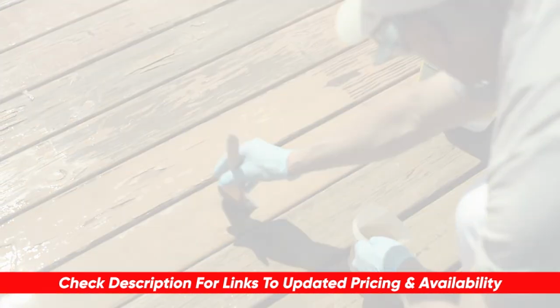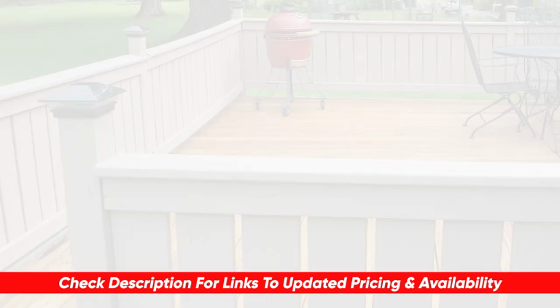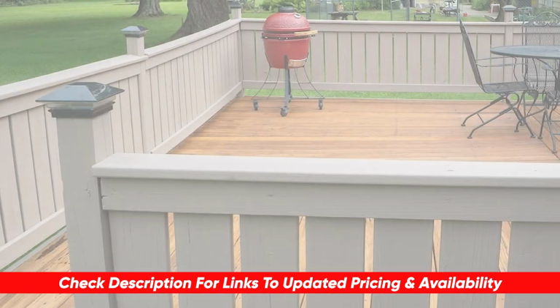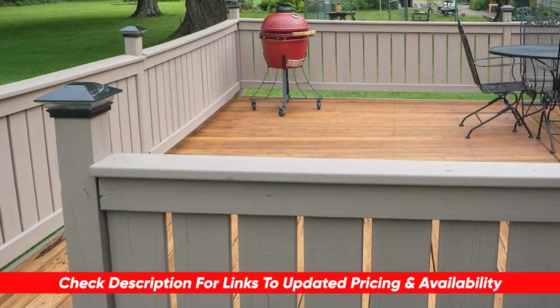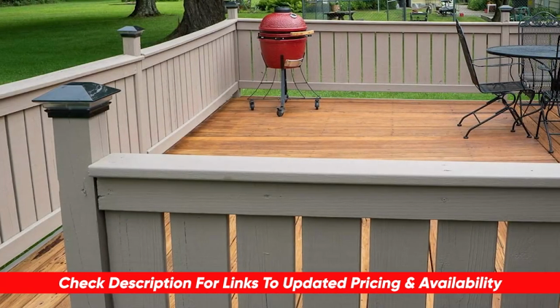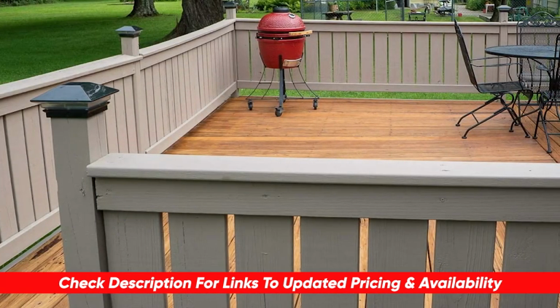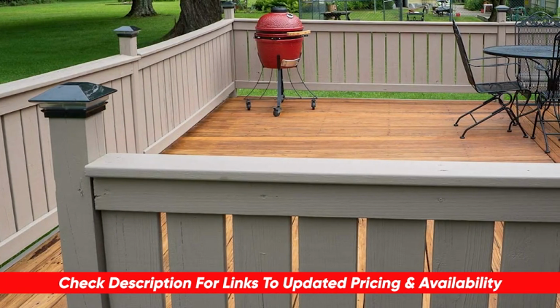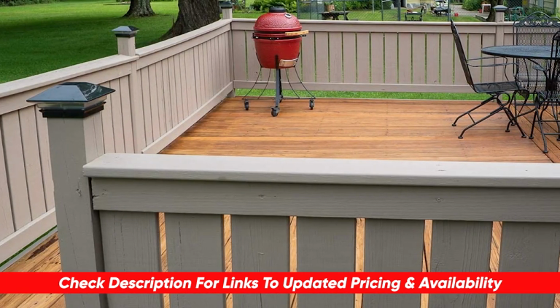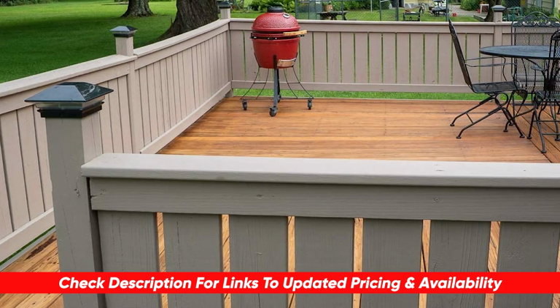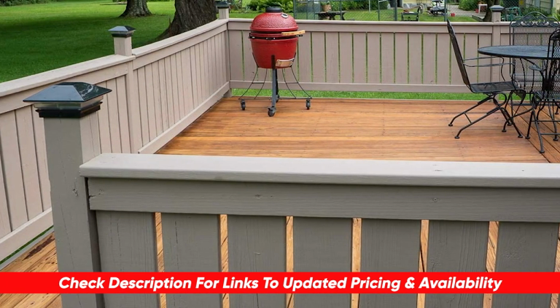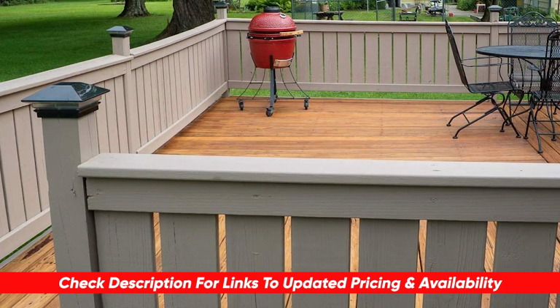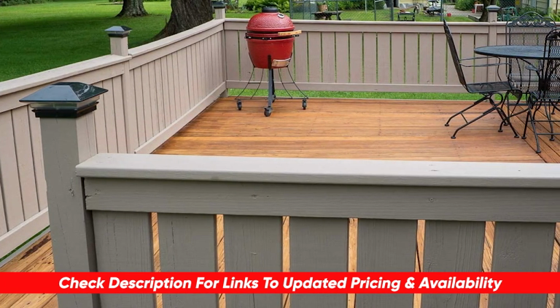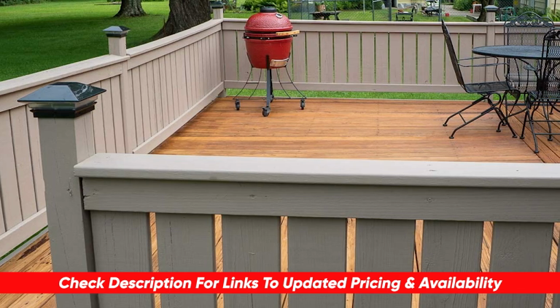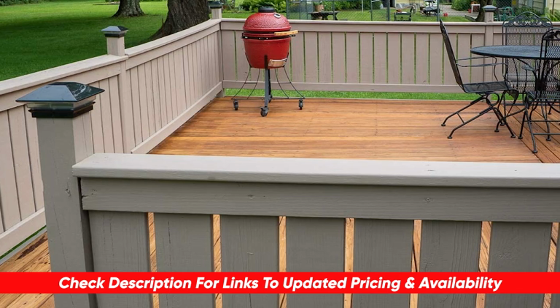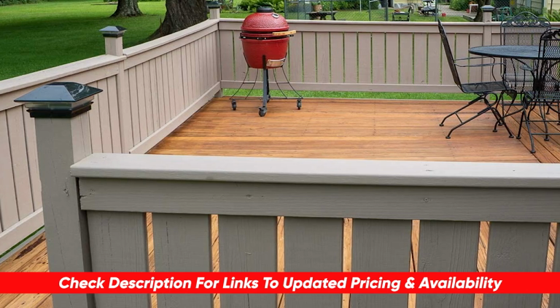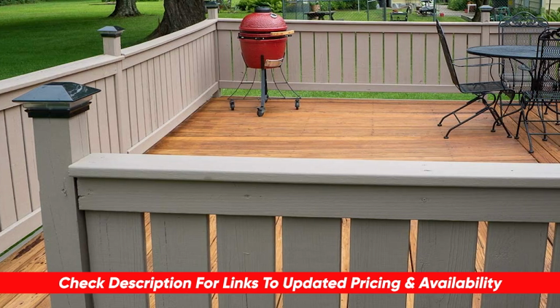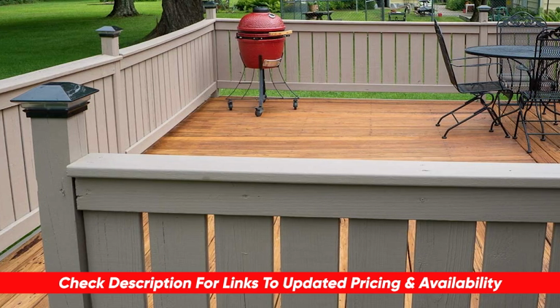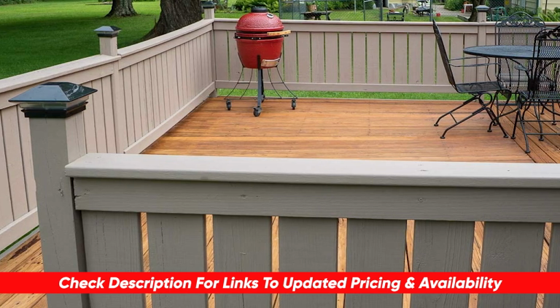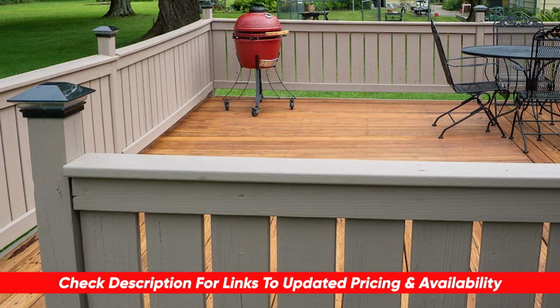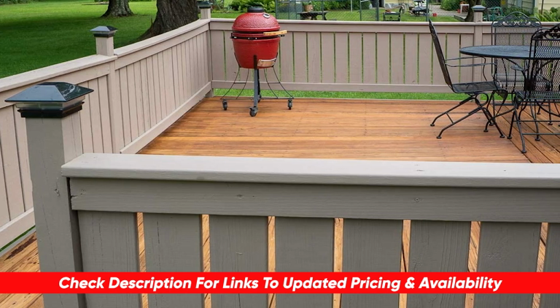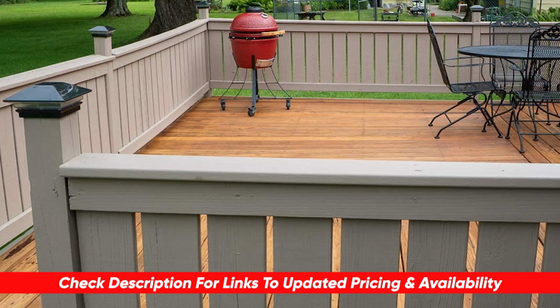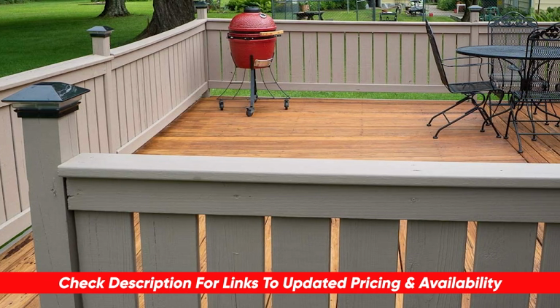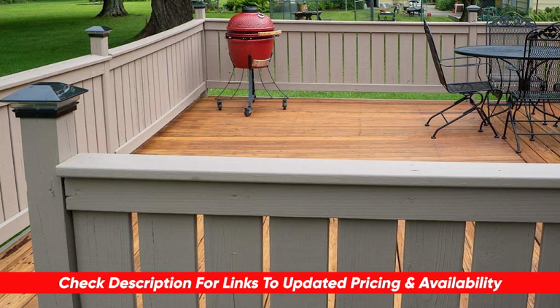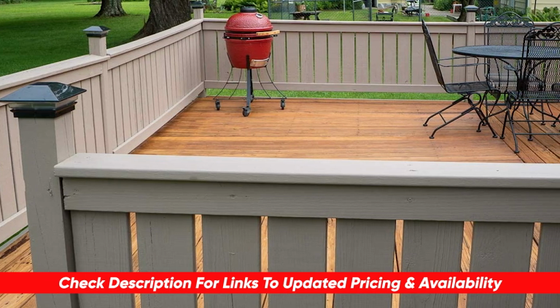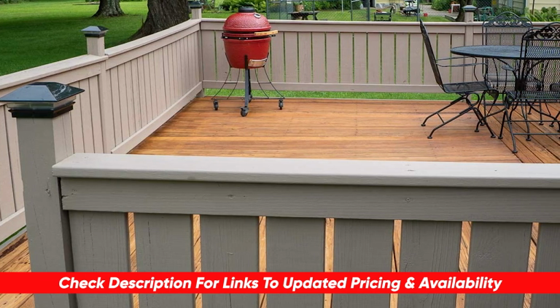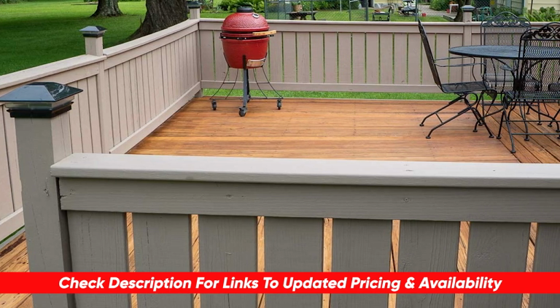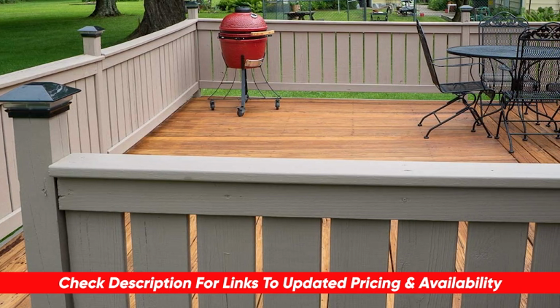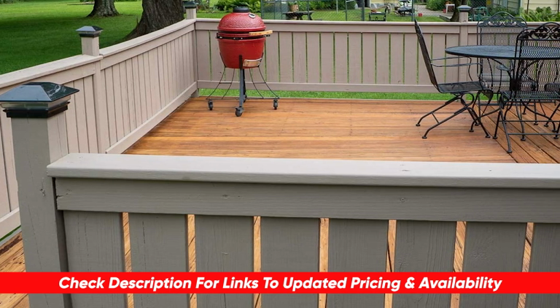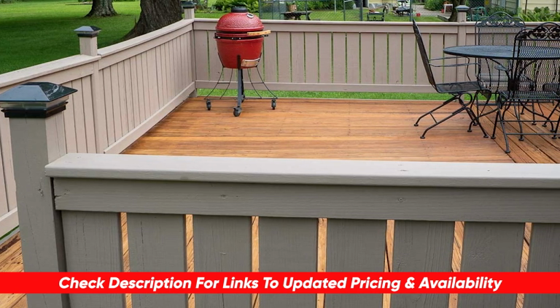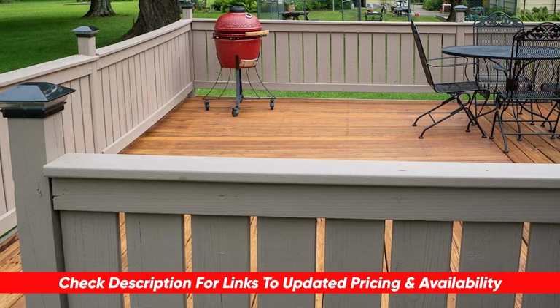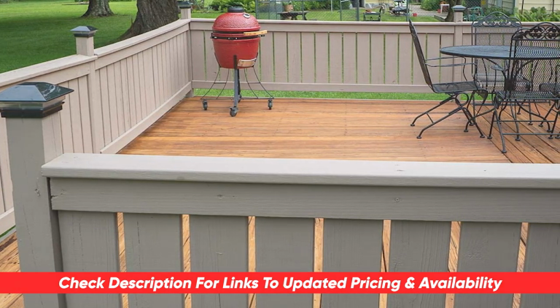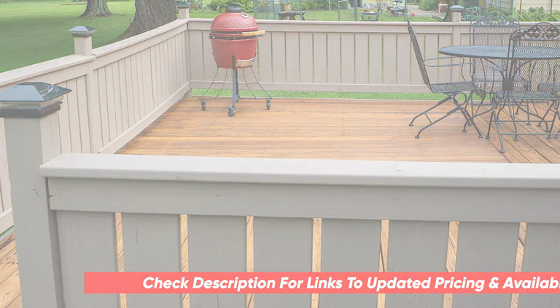As well, if I do happen to find any discount deals or coupon codes, I'll put those down there for you as well.